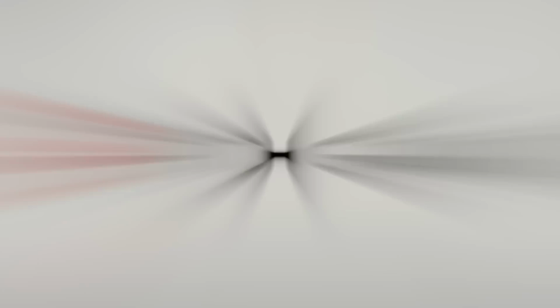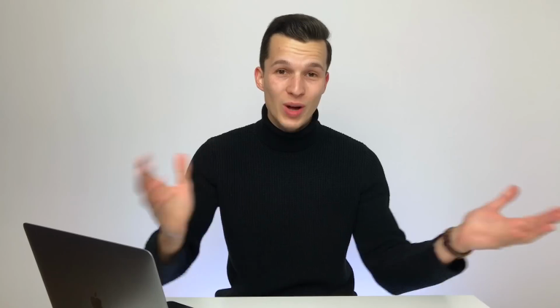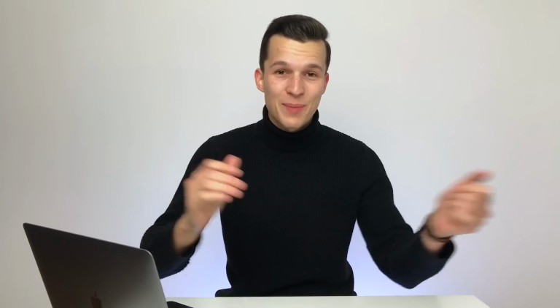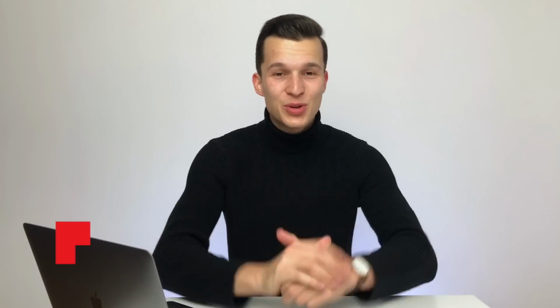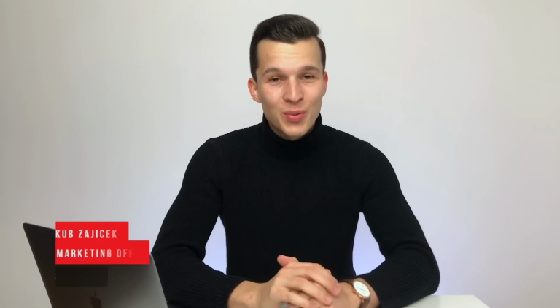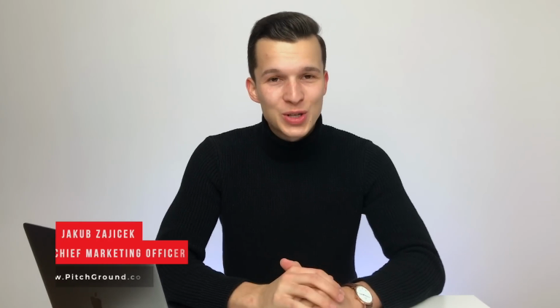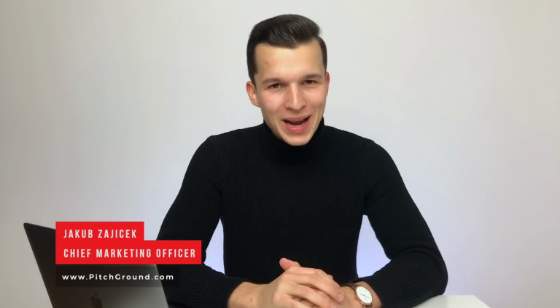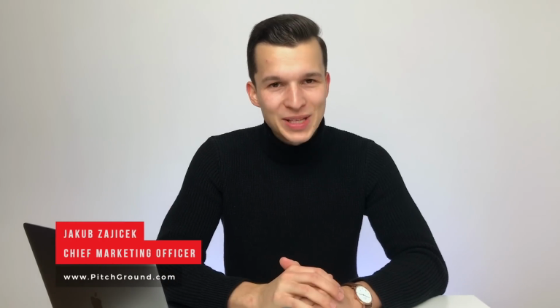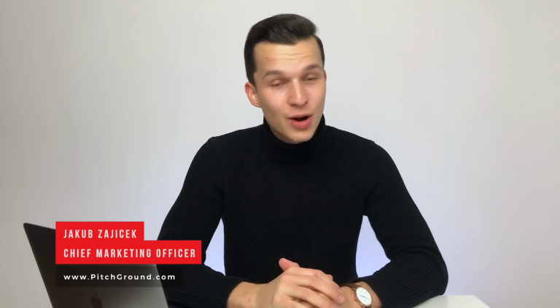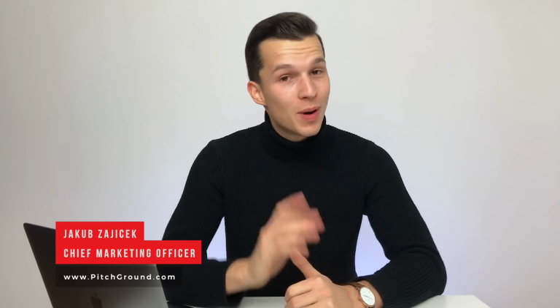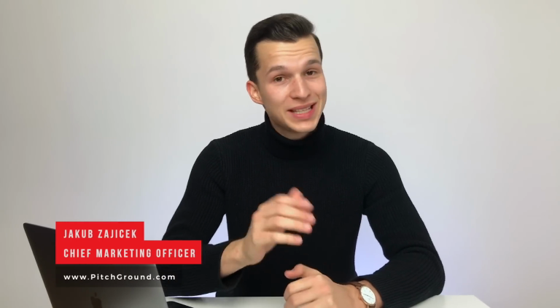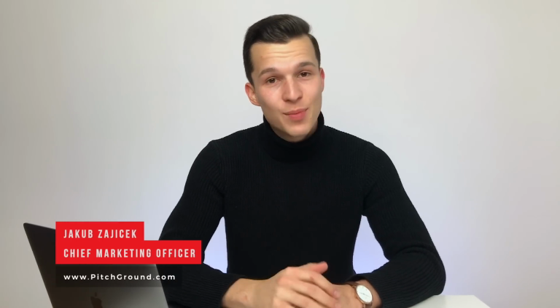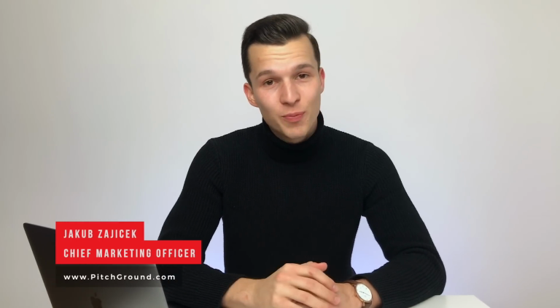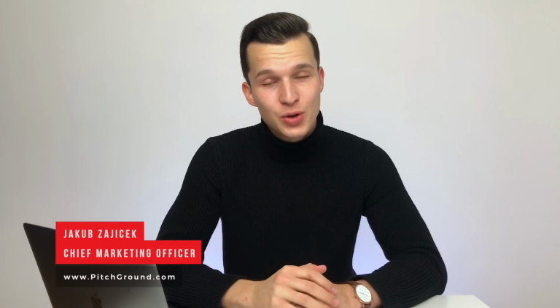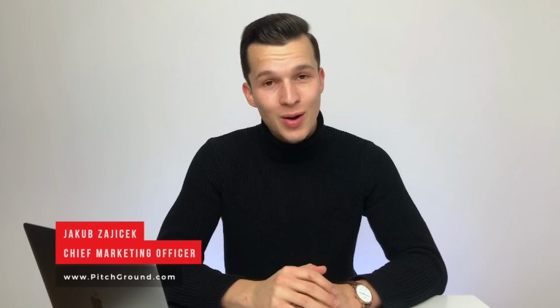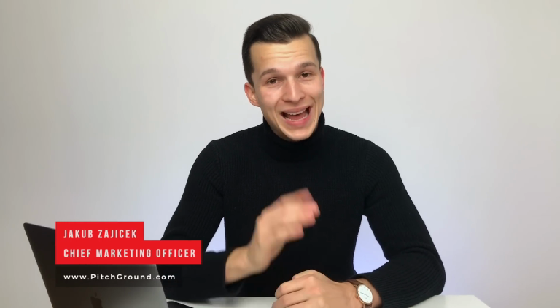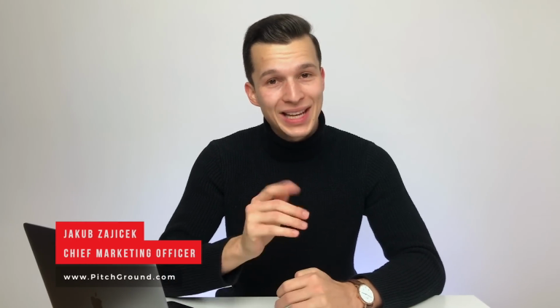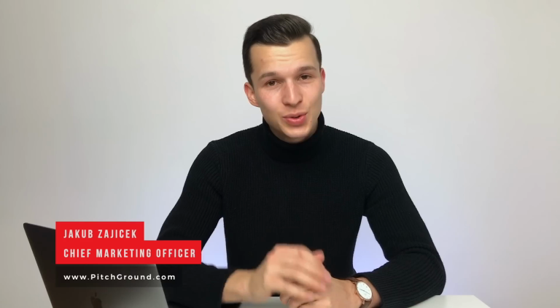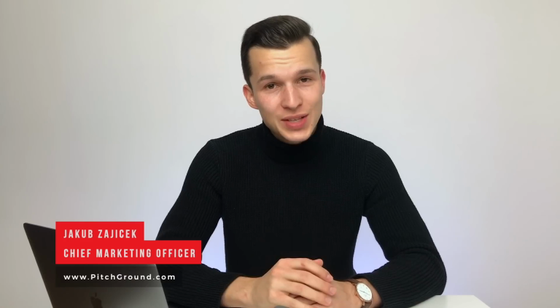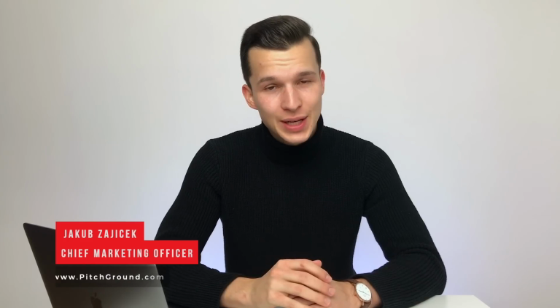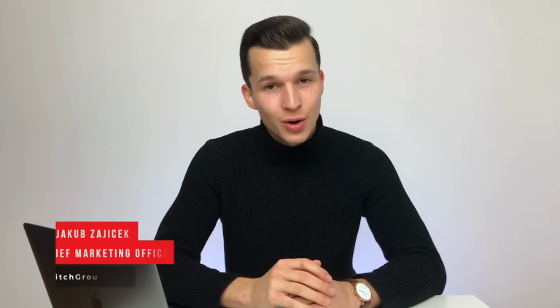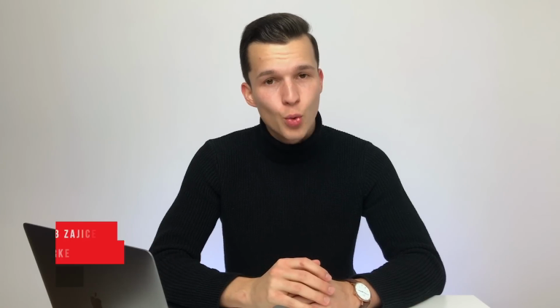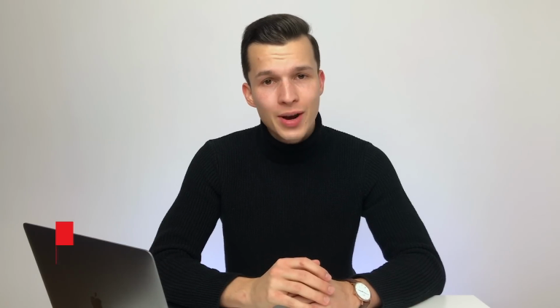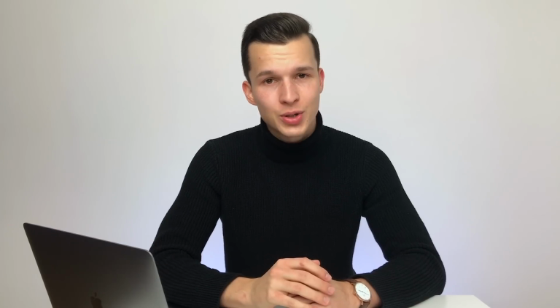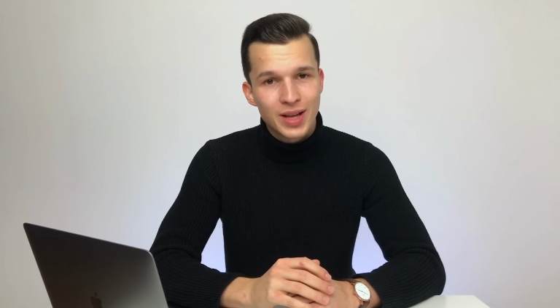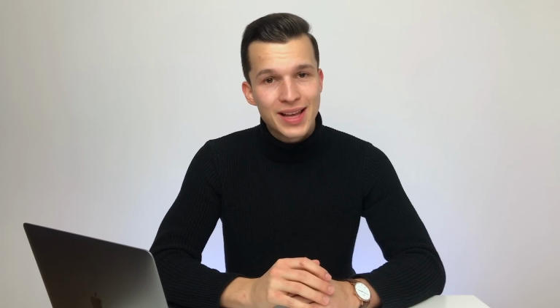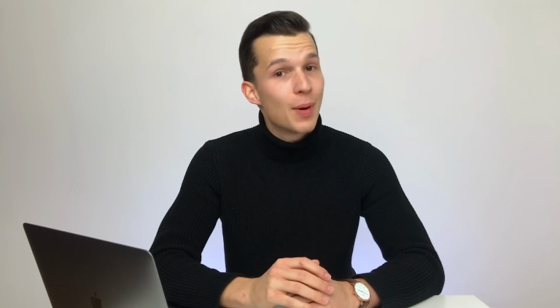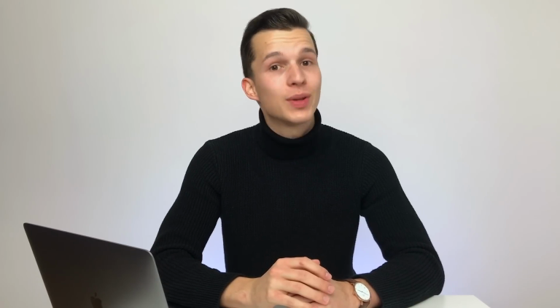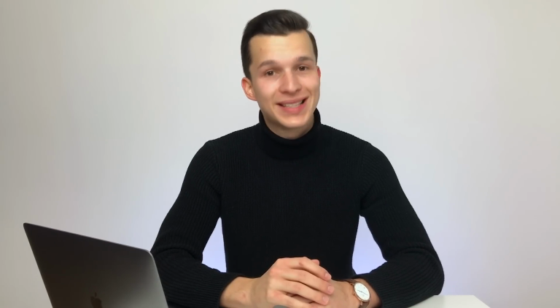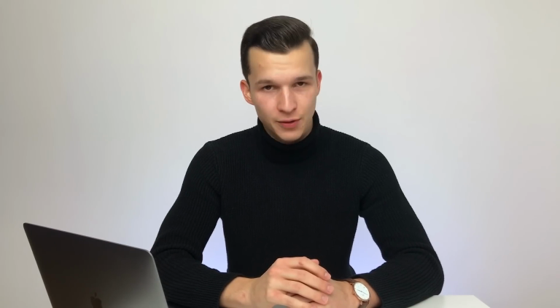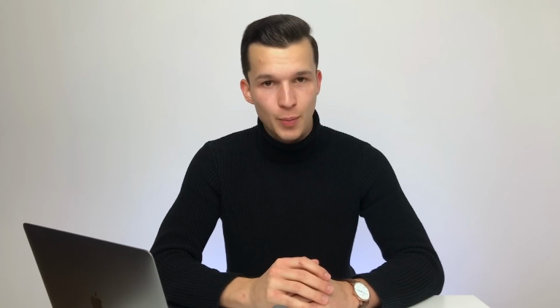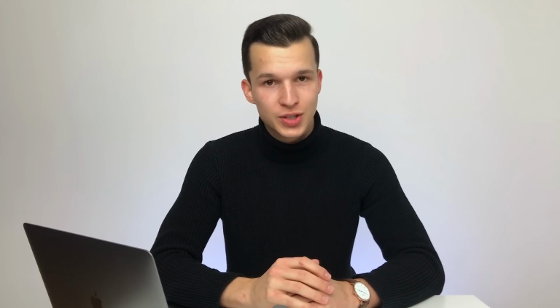What's up Pitch Grounders, my name is Jakub, I'm CMO of Pitch Ground, and in today's video we are talking about Silverbots.